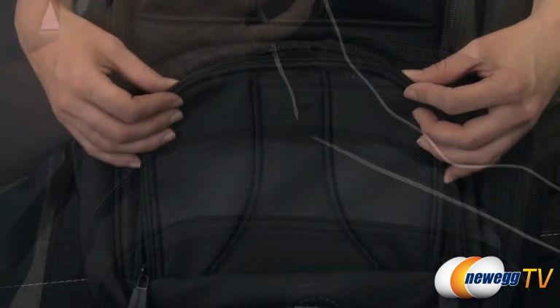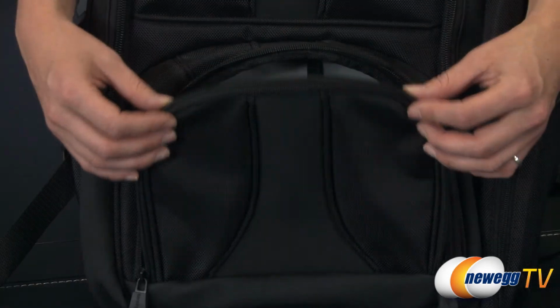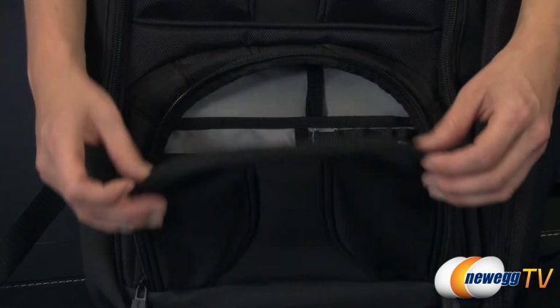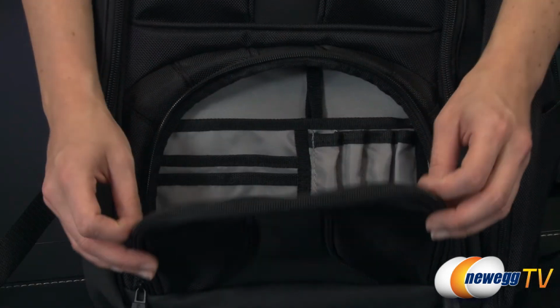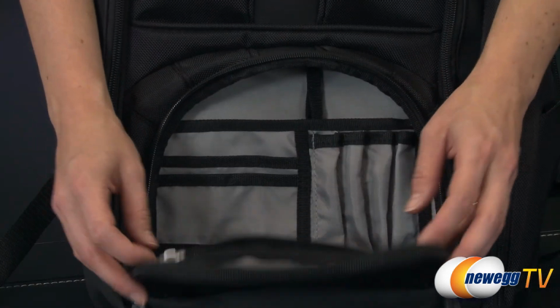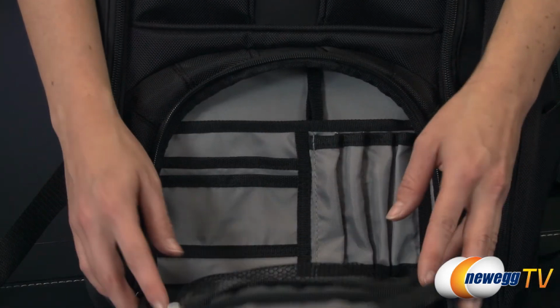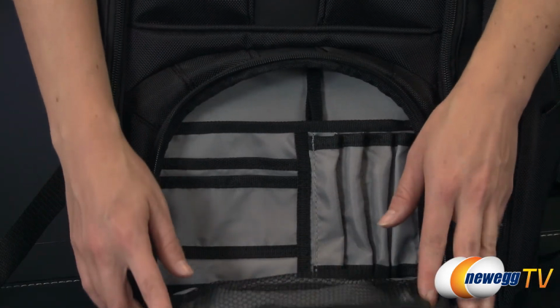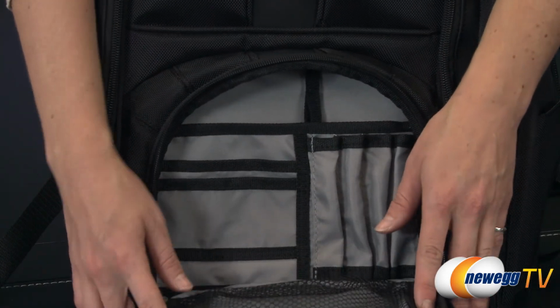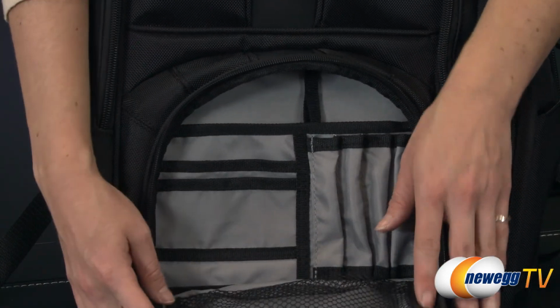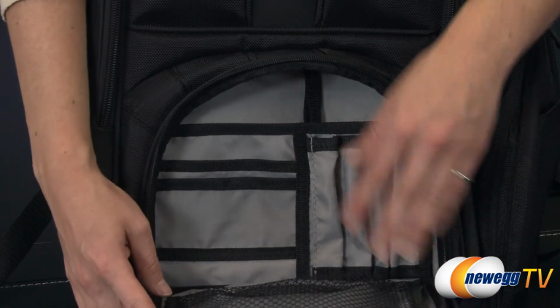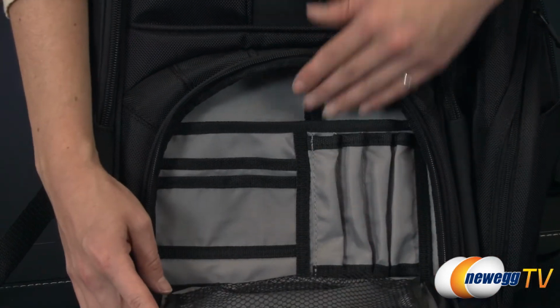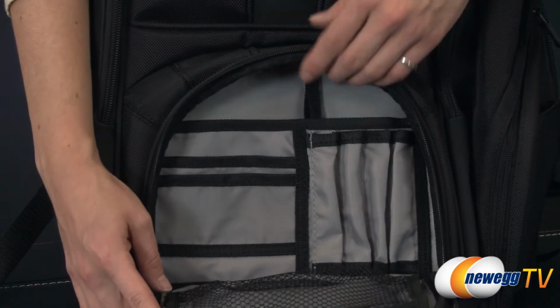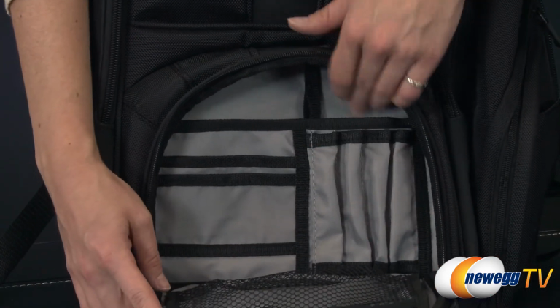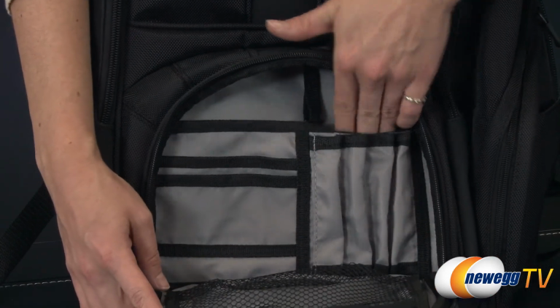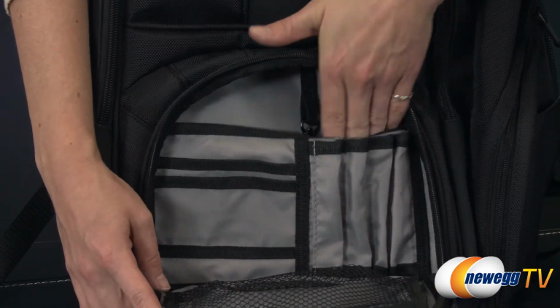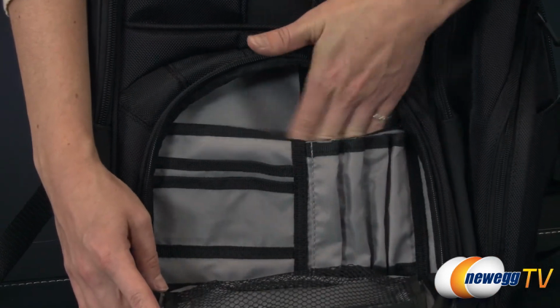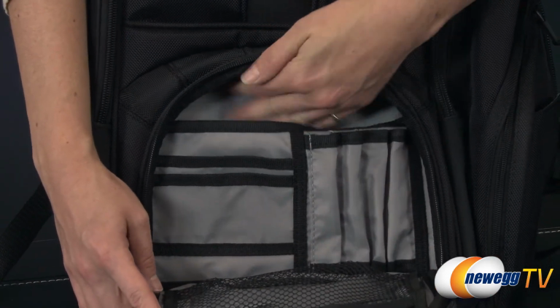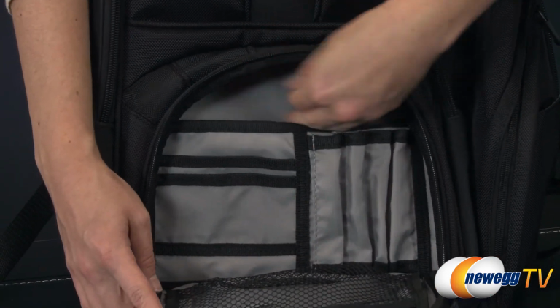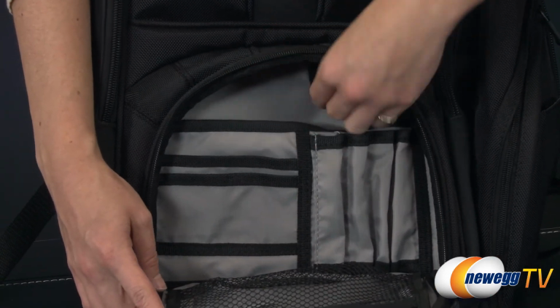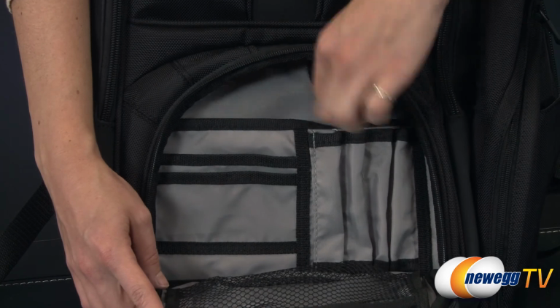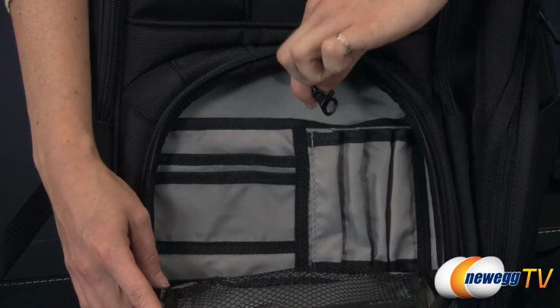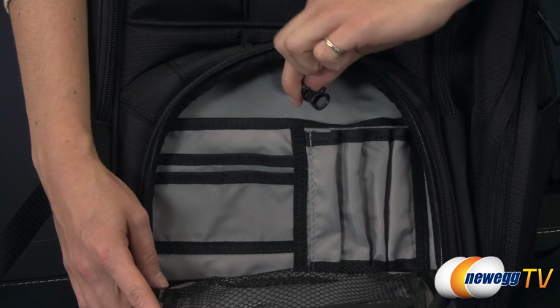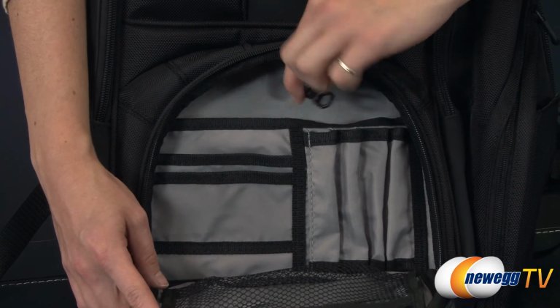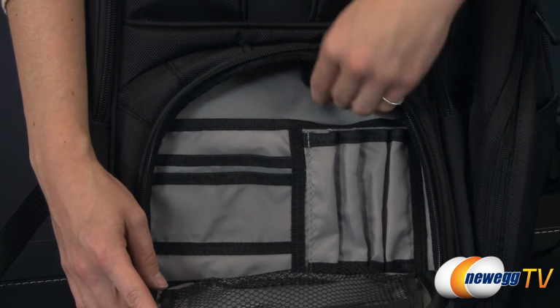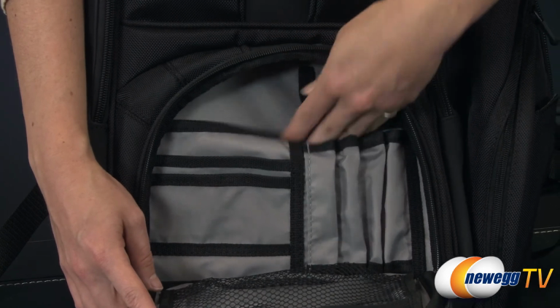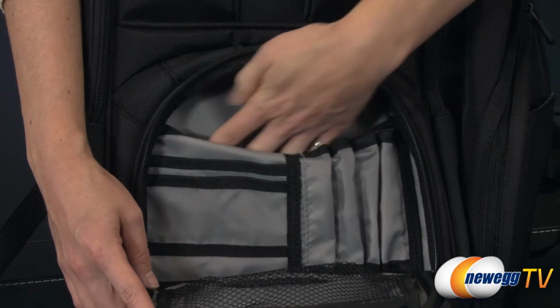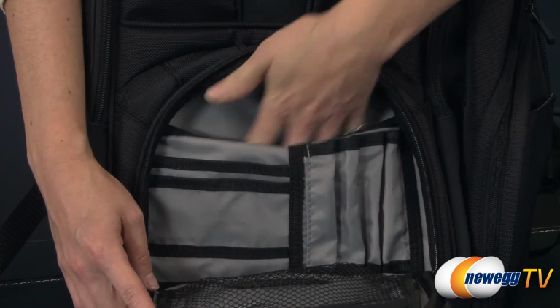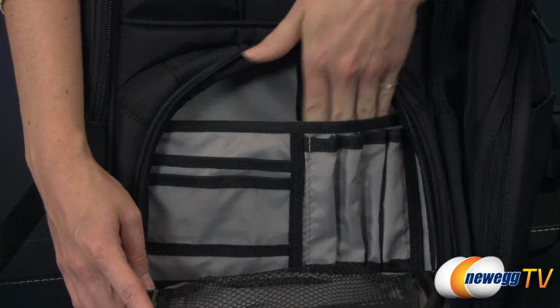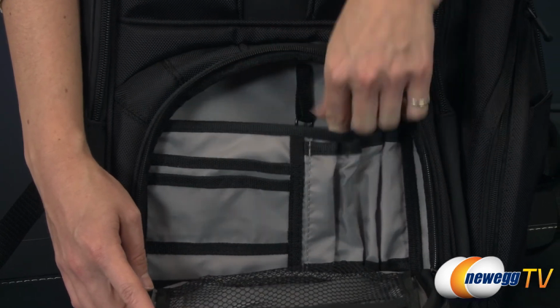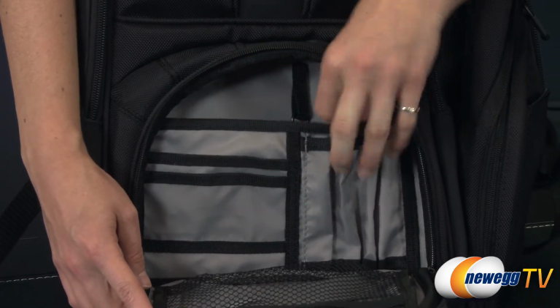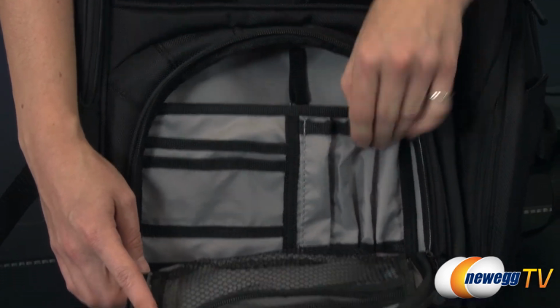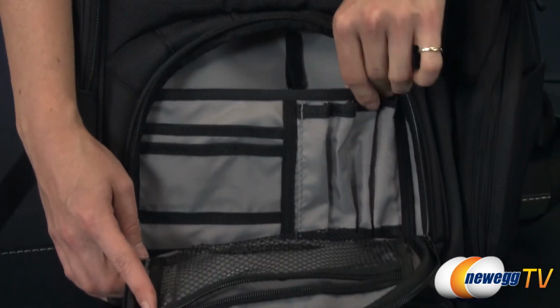The front workstation pocket features a key fob, pen holders, a zippered mesh bag, and slots for holding cash, credit cards, or business cards.